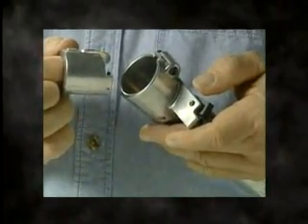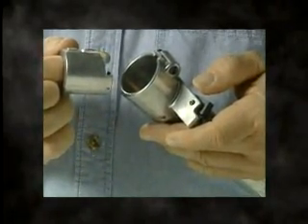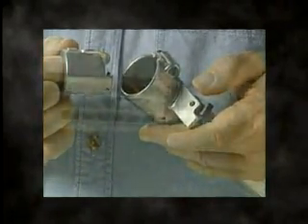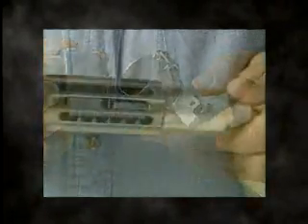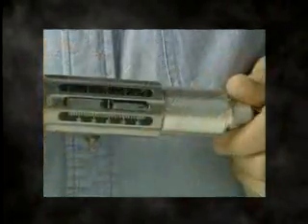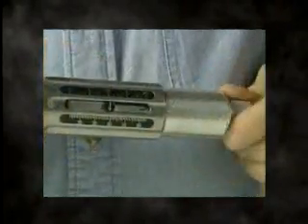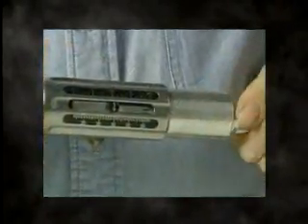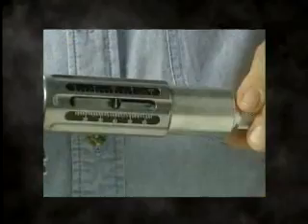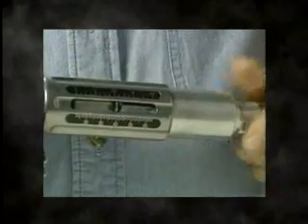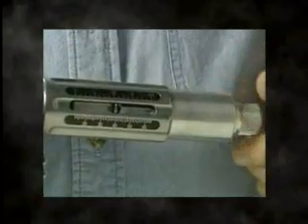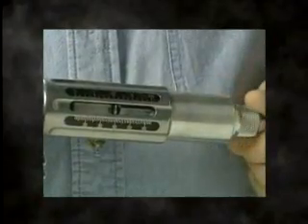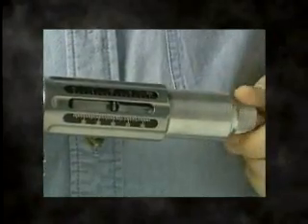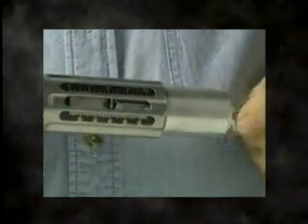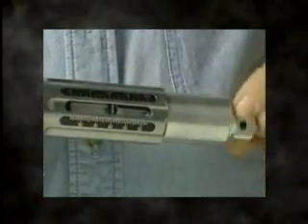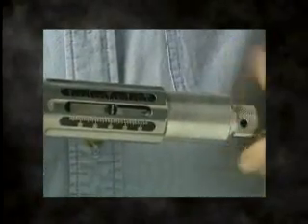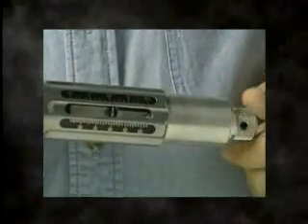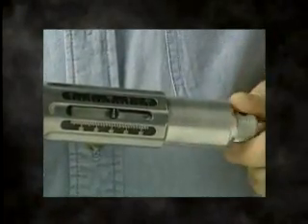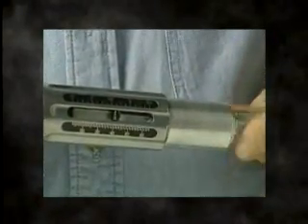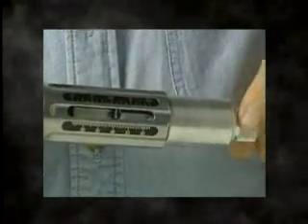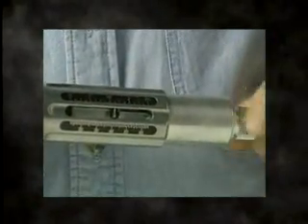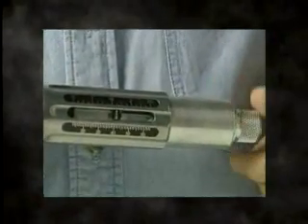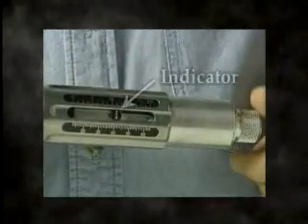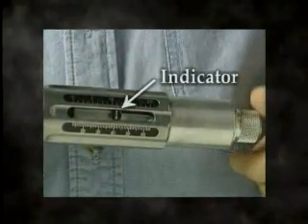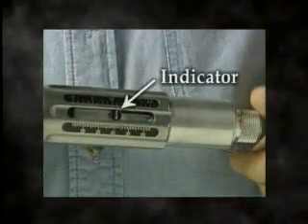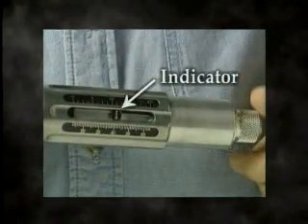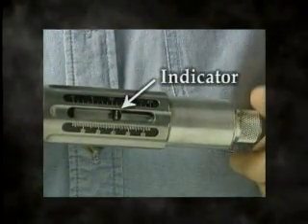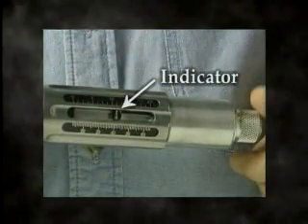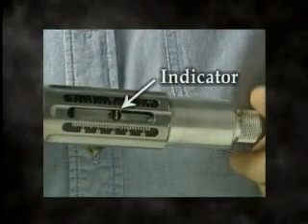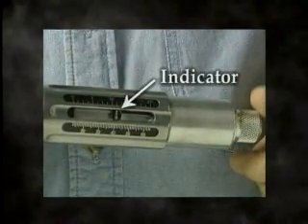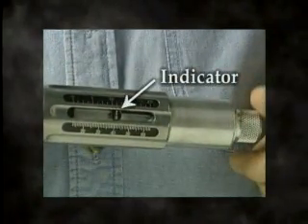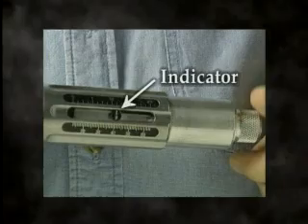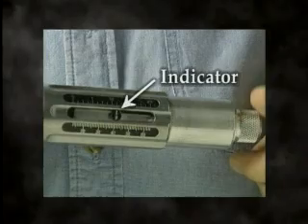Set the depth stop to the desired conductor length by rotating the knurled knob and reading the indicator on the side of the tool.